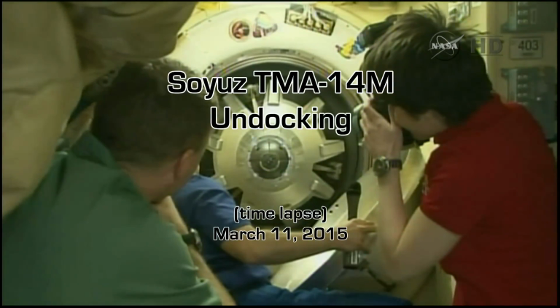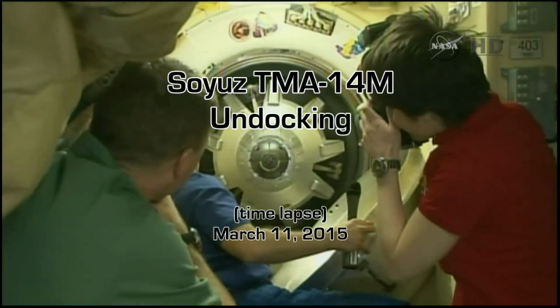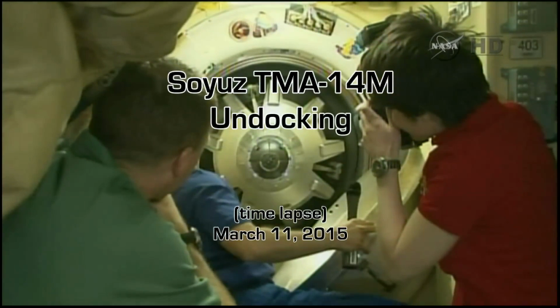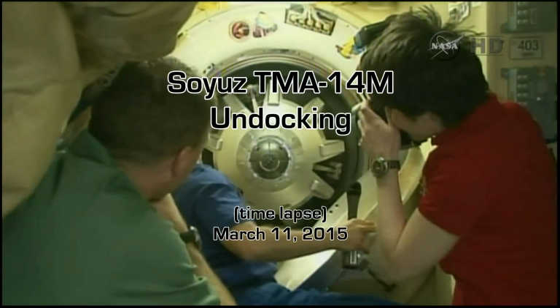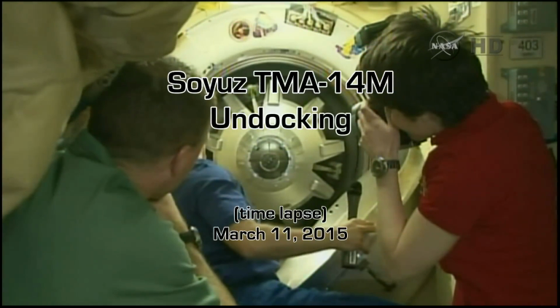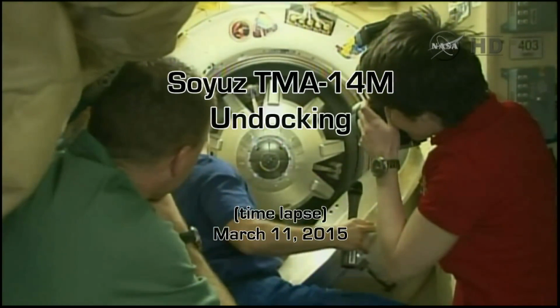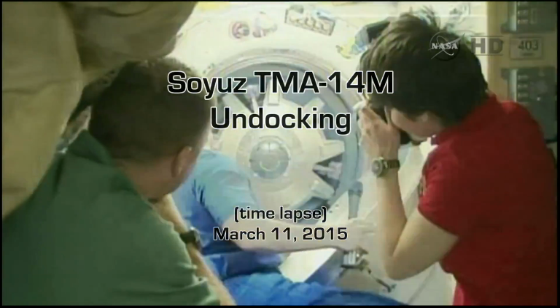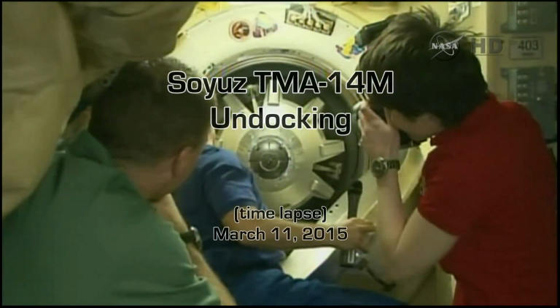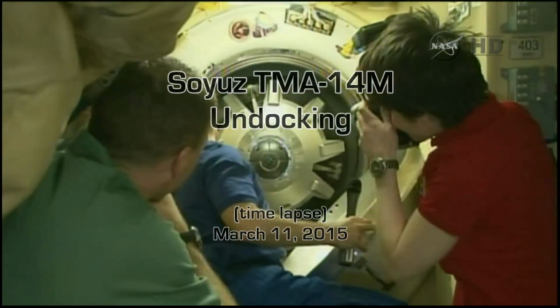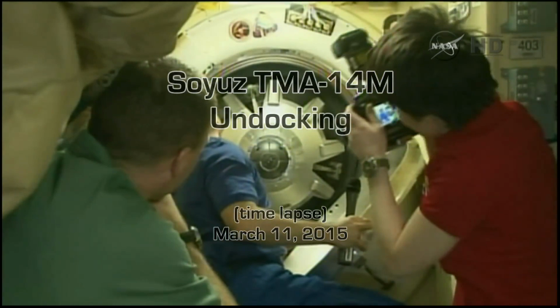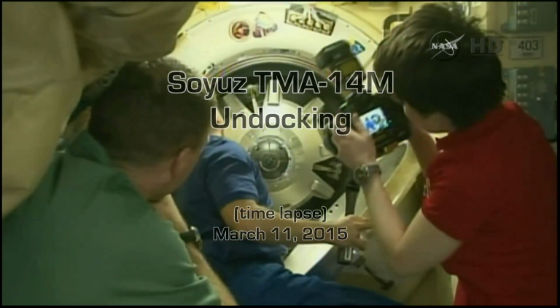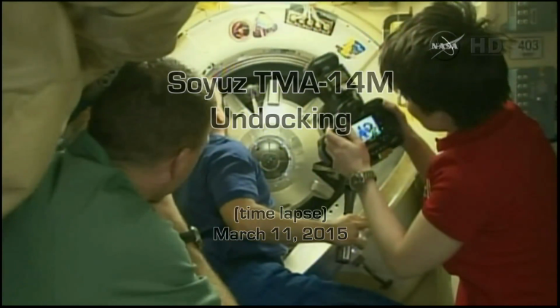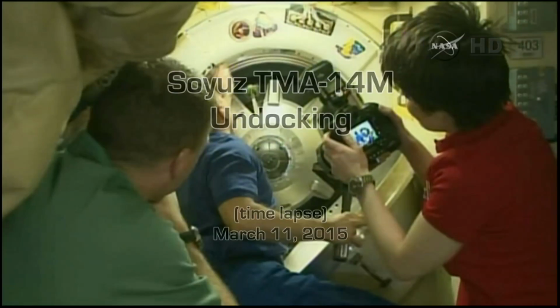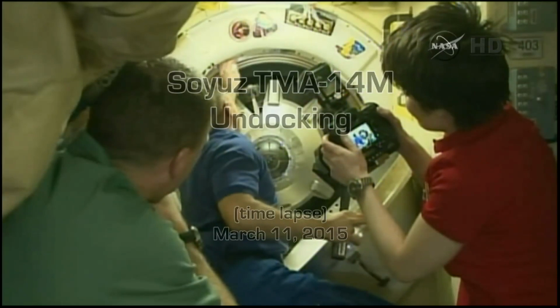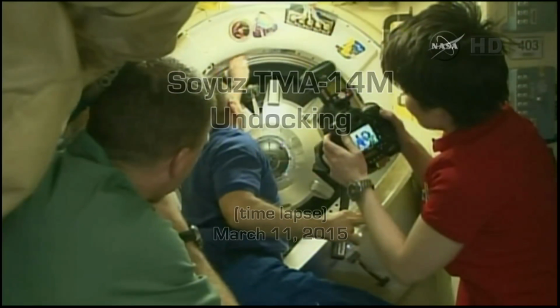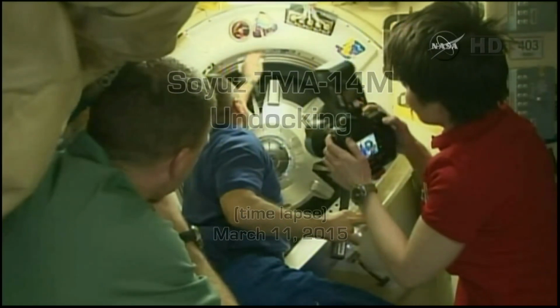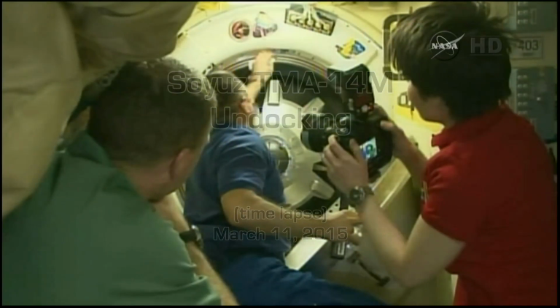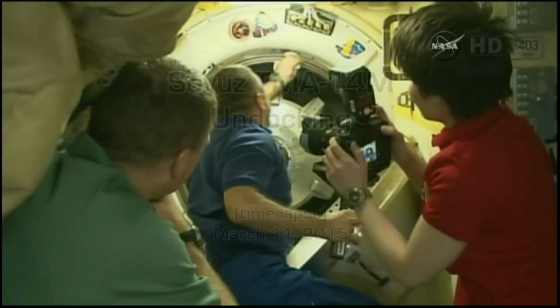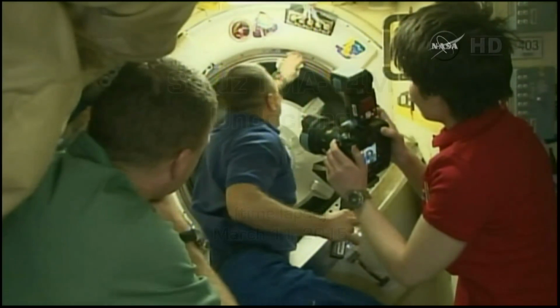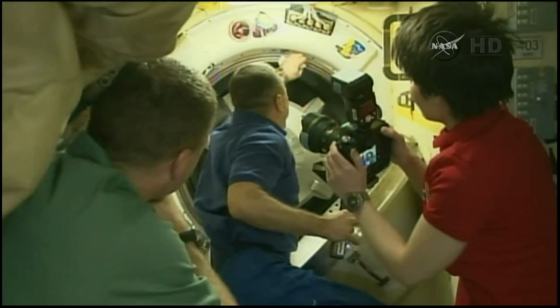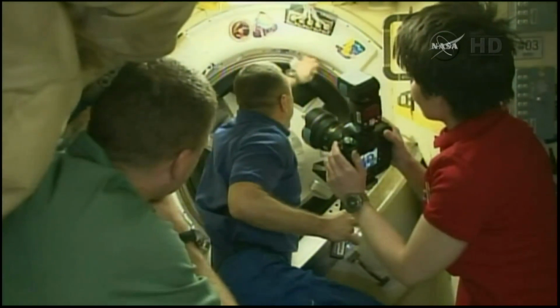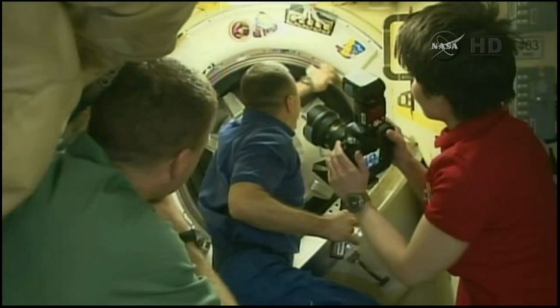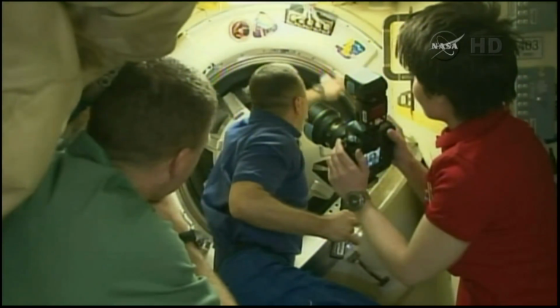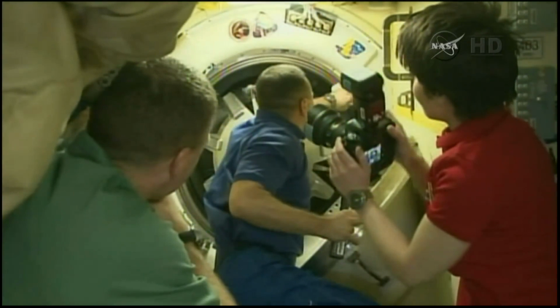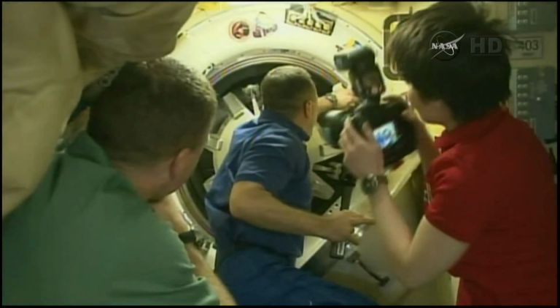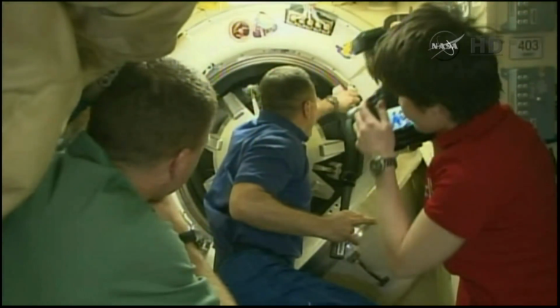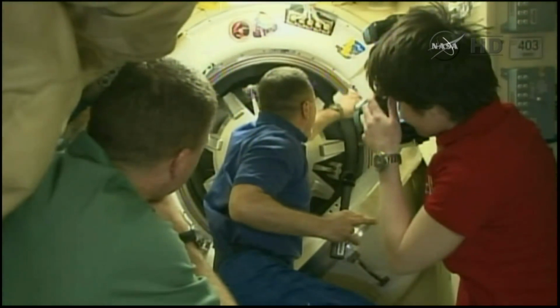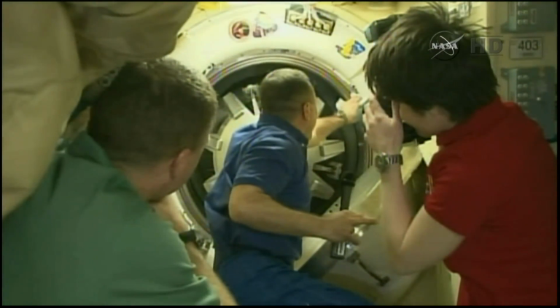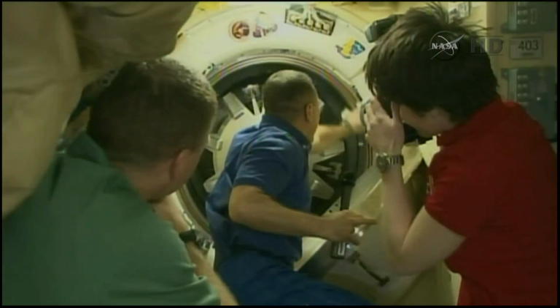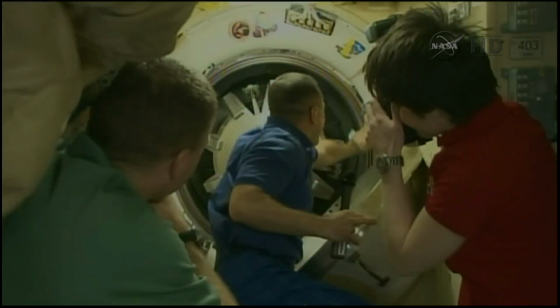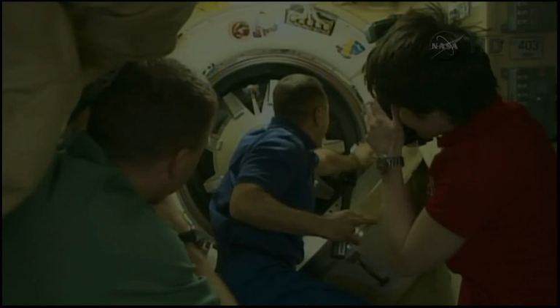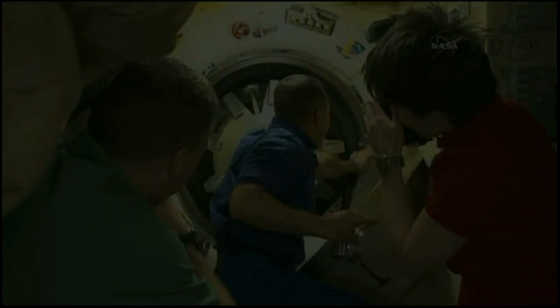The Soyuz hatch closed at 2:34 p.m. Central Time, 3:44 p.m. Eastern Time.